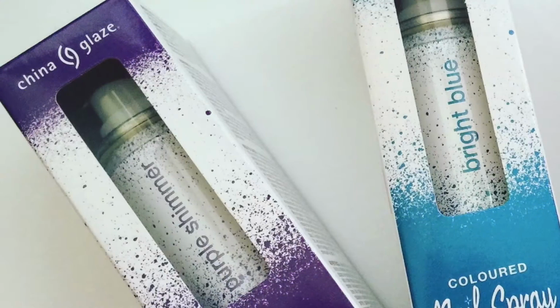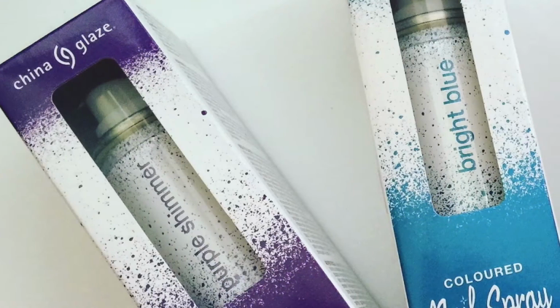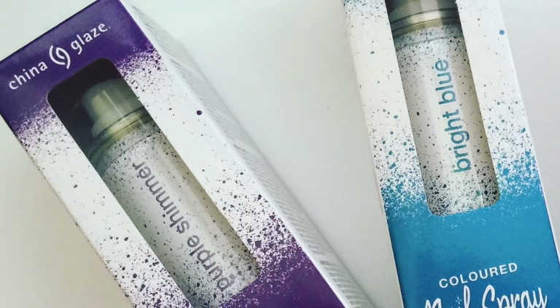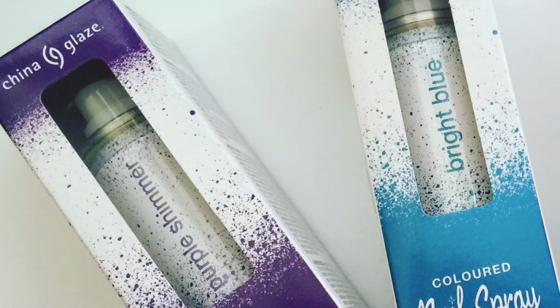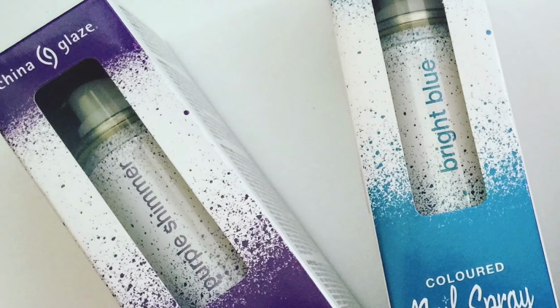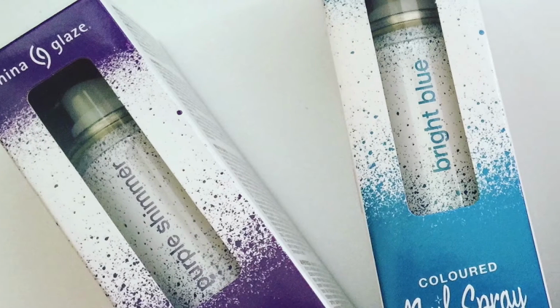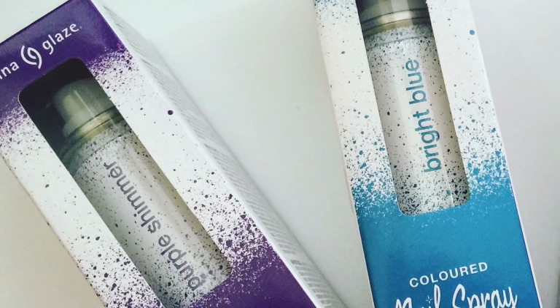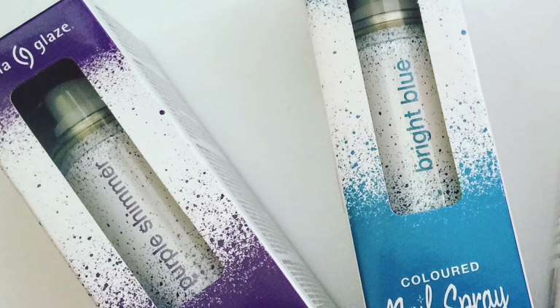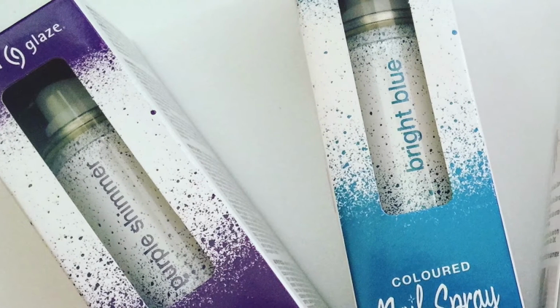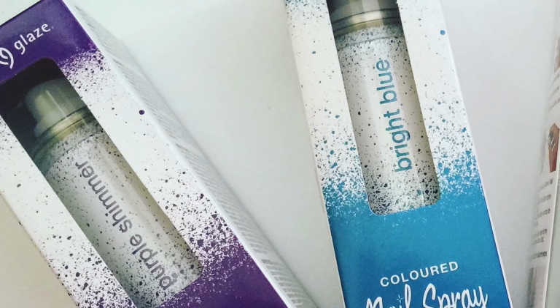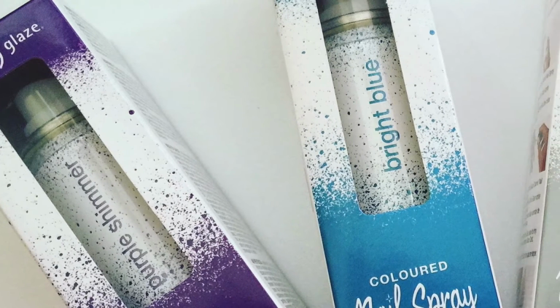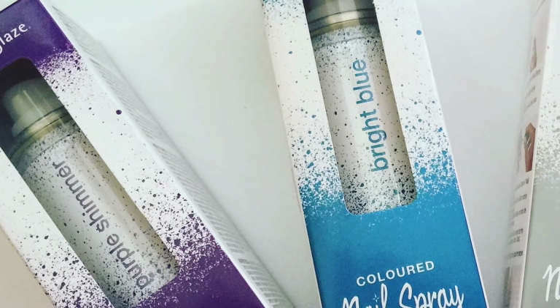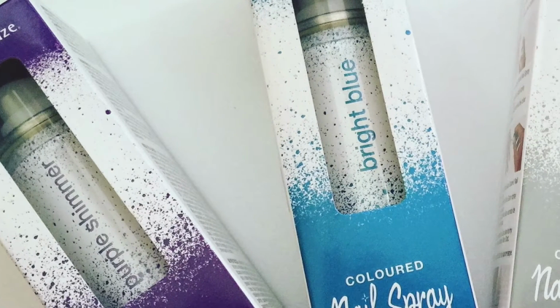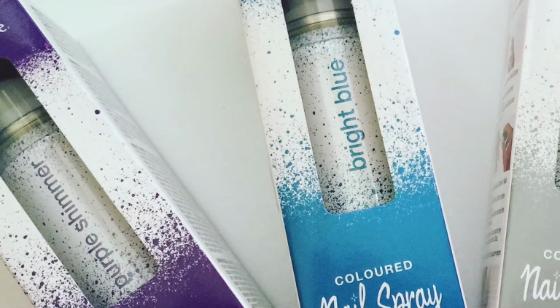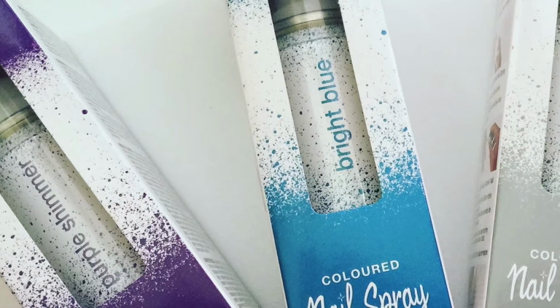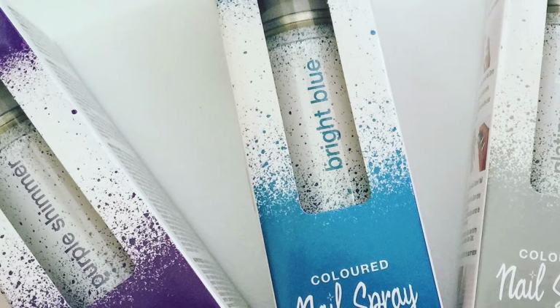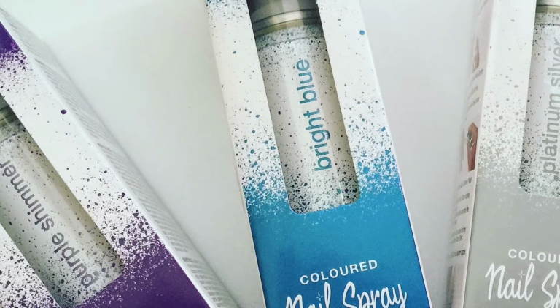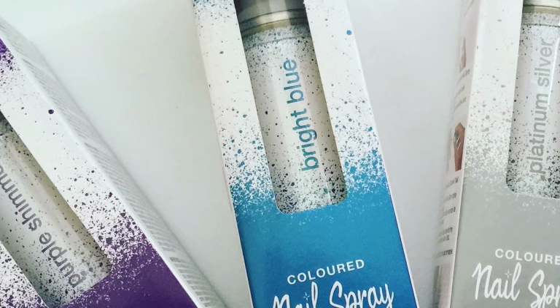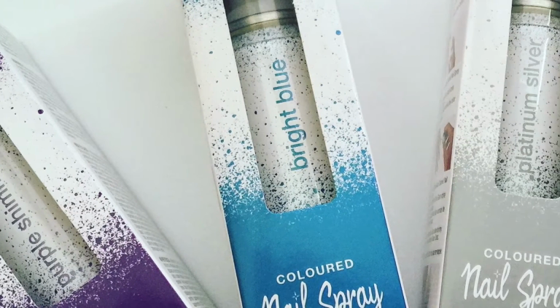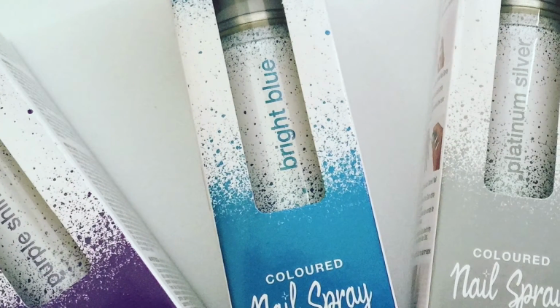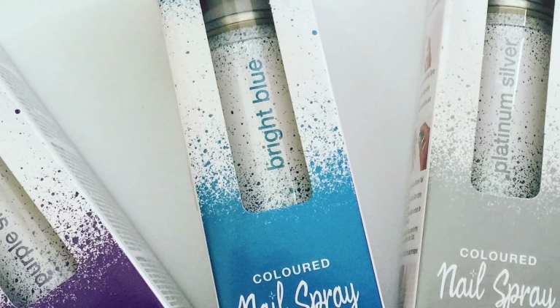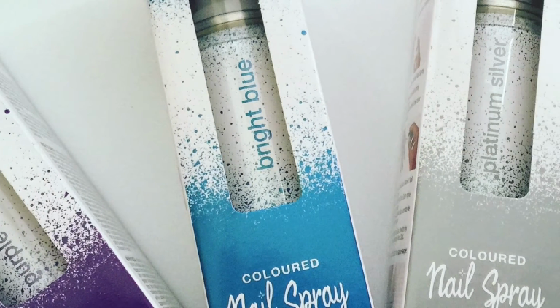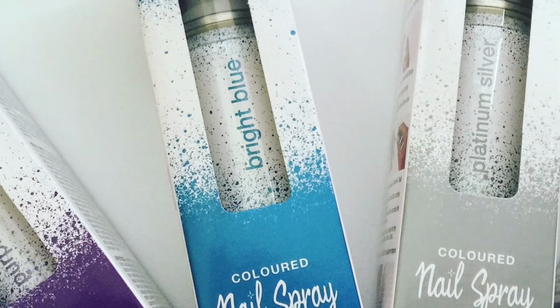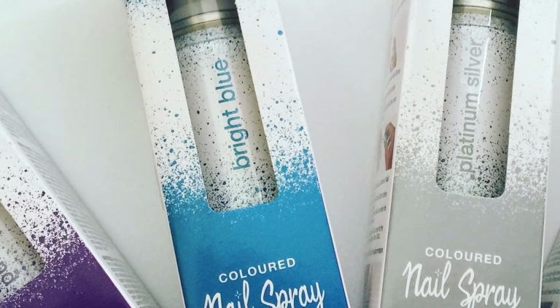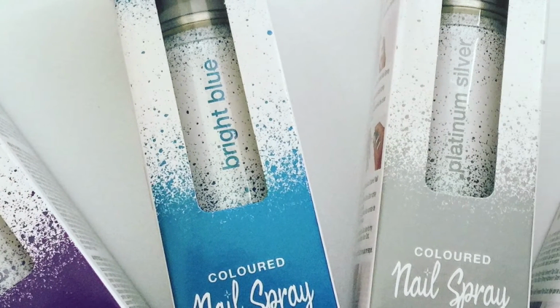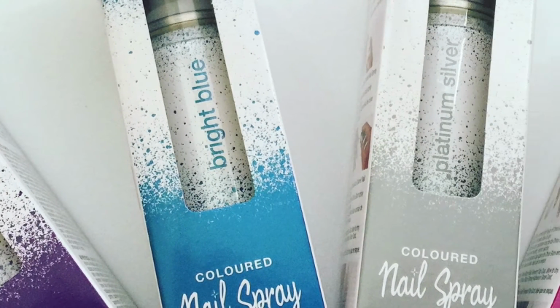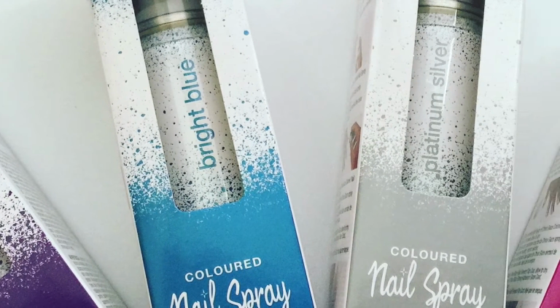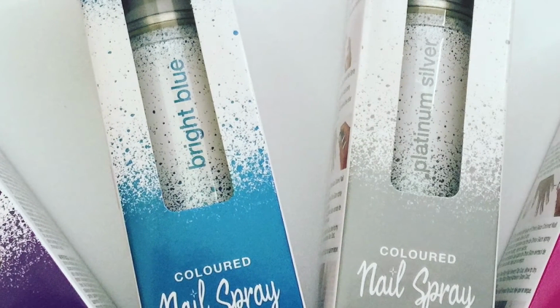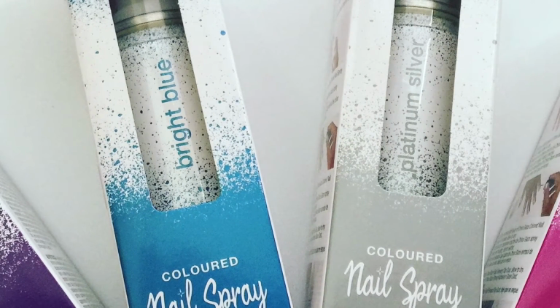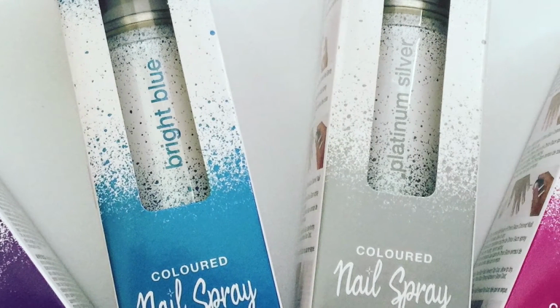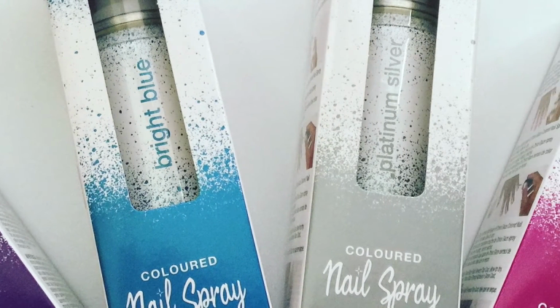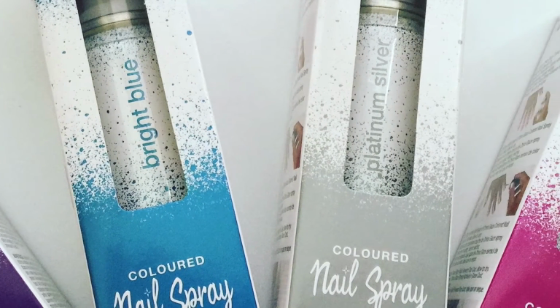Hey everyone, in today's video I'm going to be trying out China Glaze's spray nail polish.